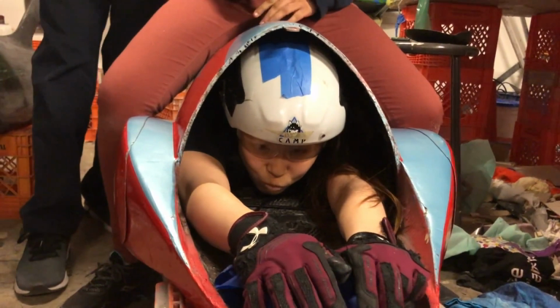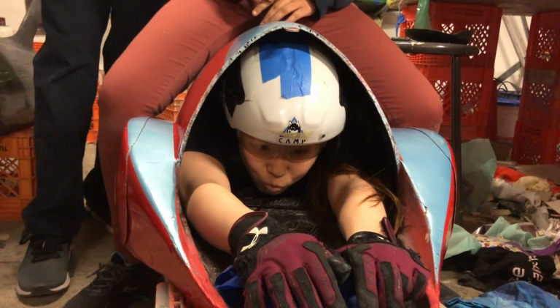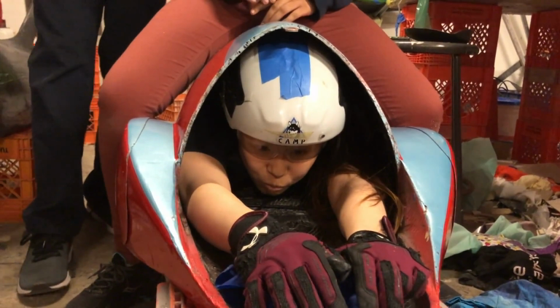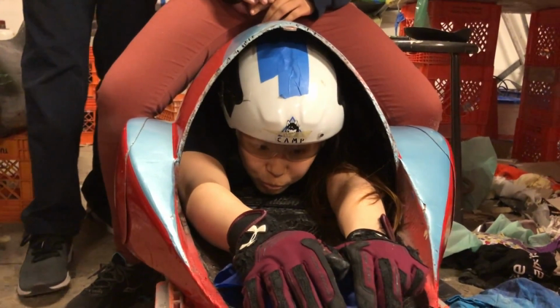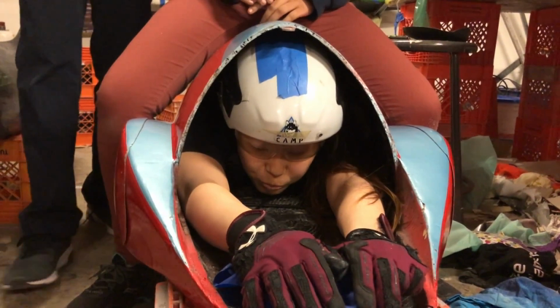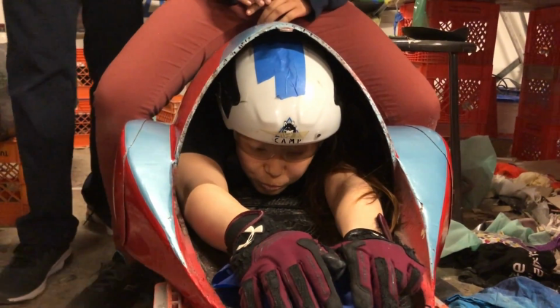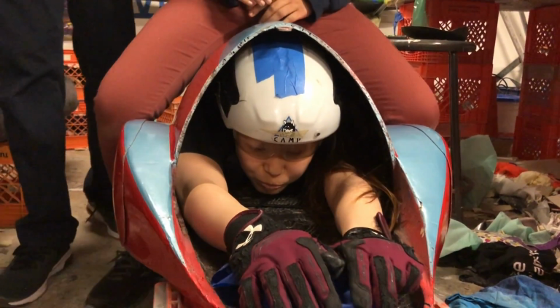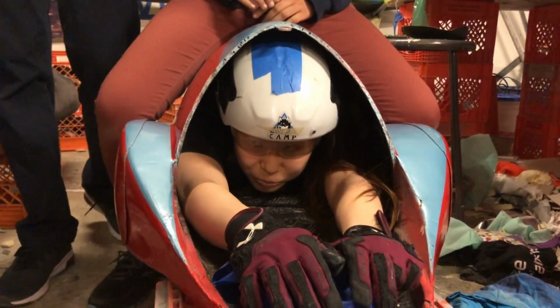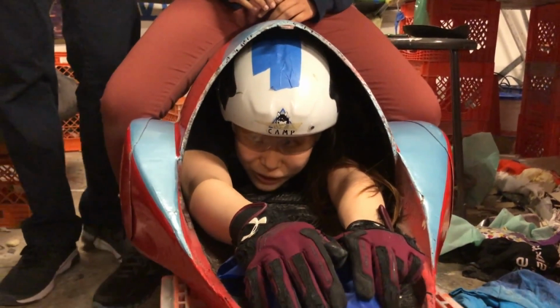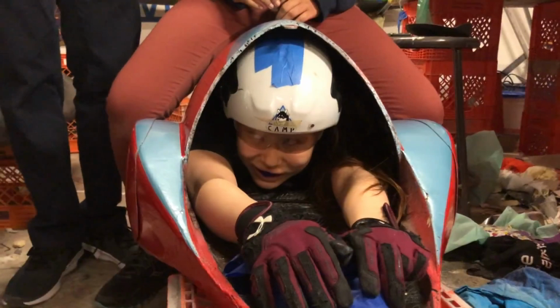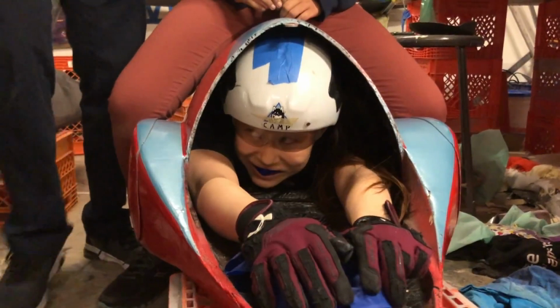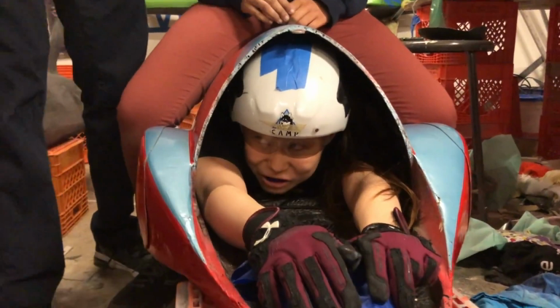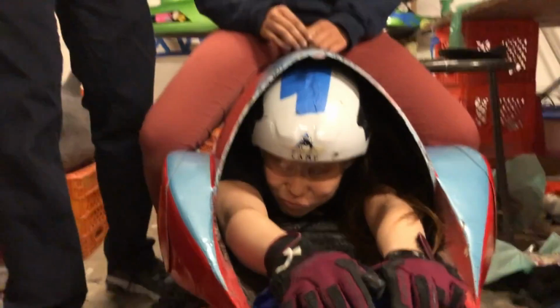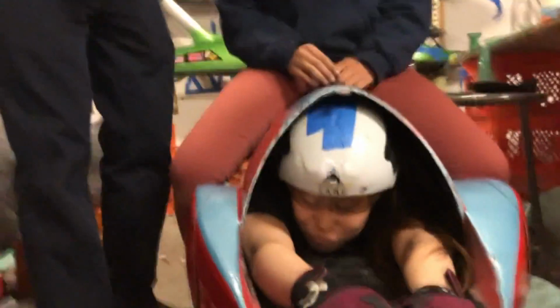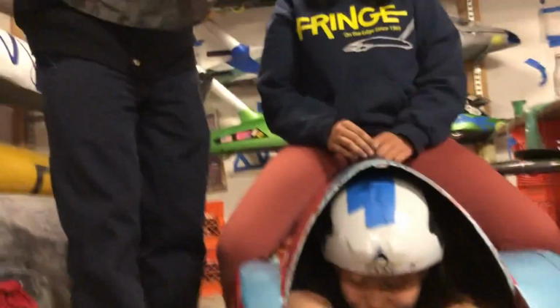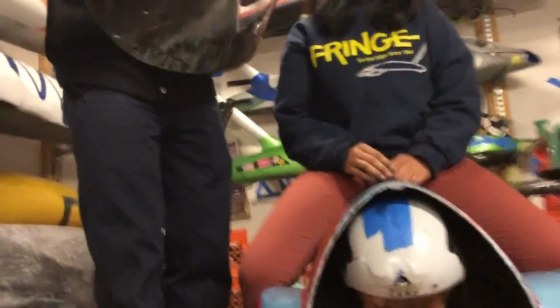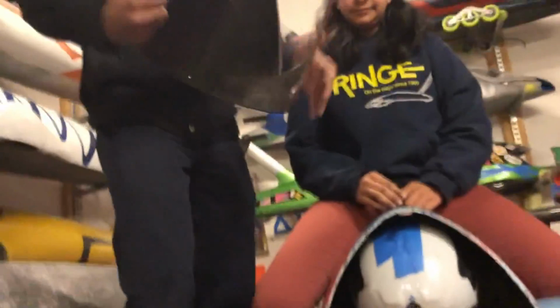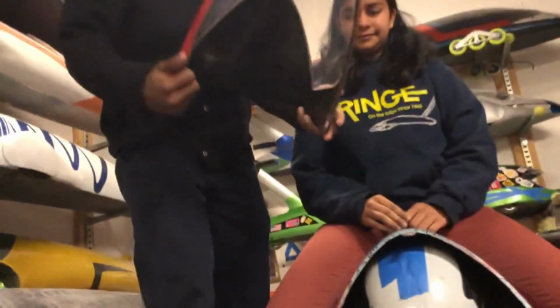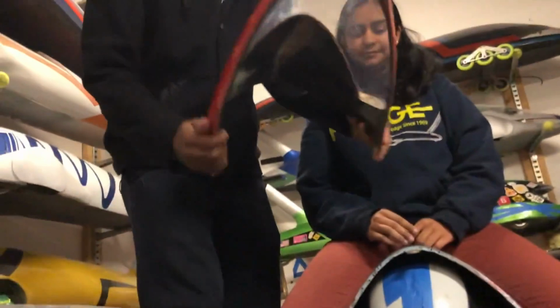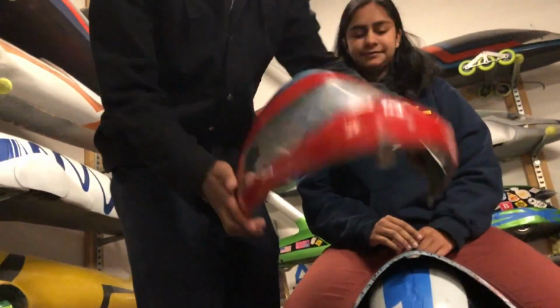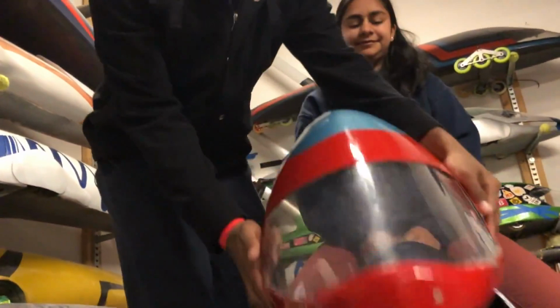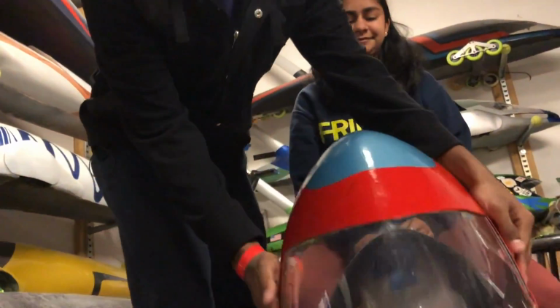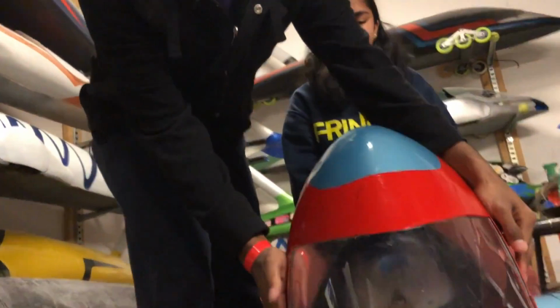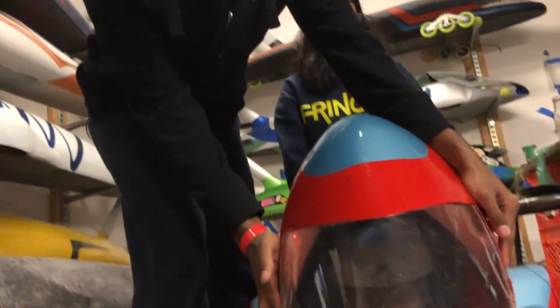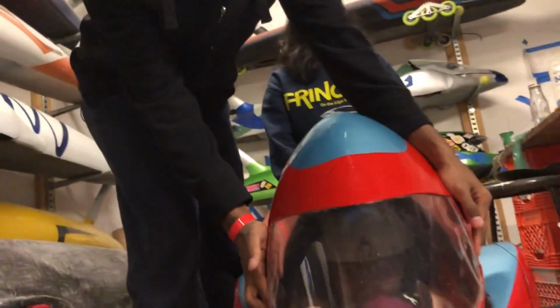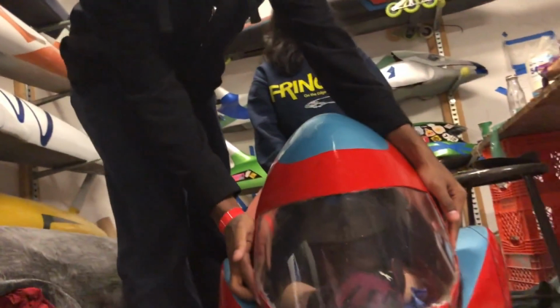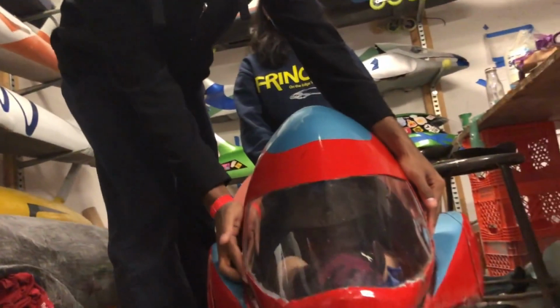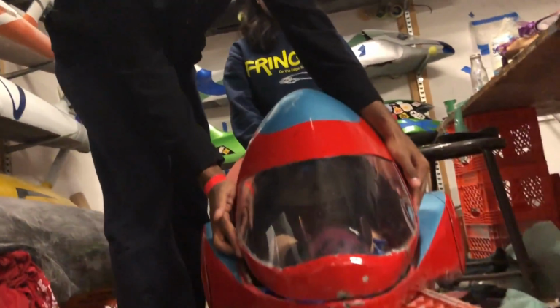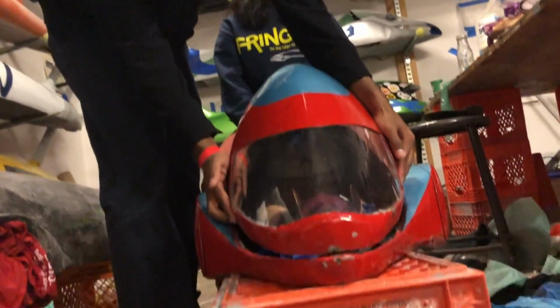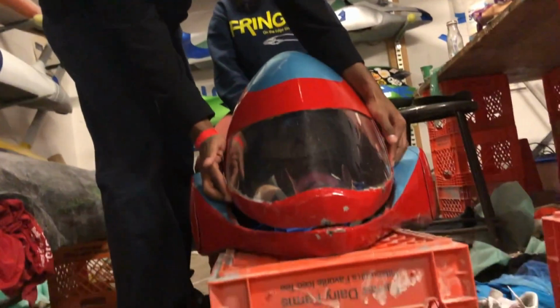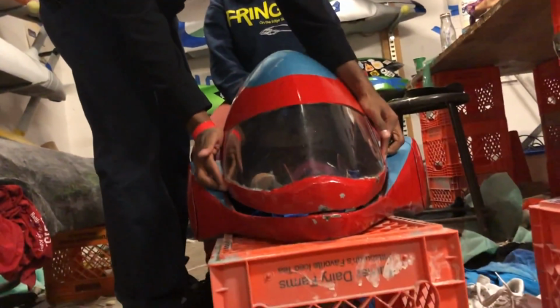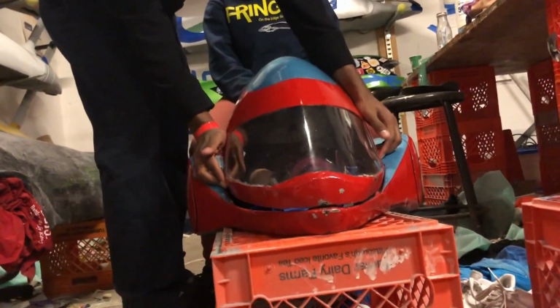Otherwise, Amy, how are you feeling? Let's go. Alright, let's latch her up and we are ready to roll.